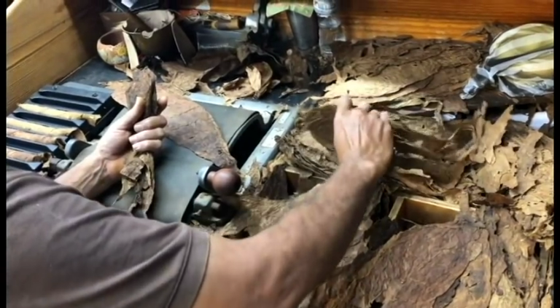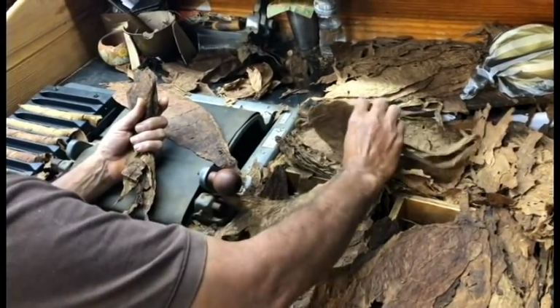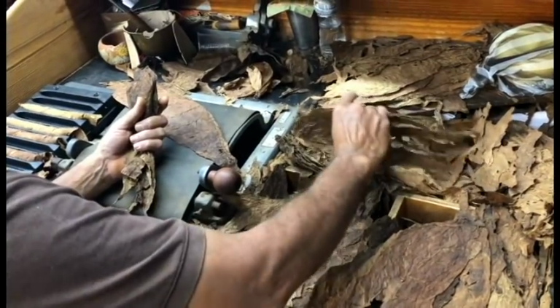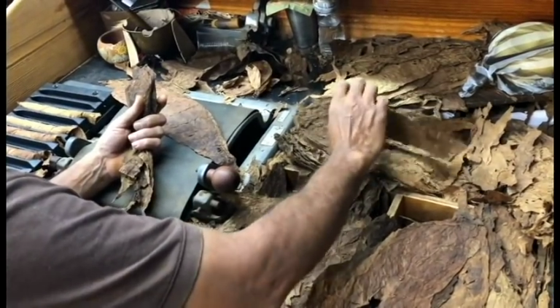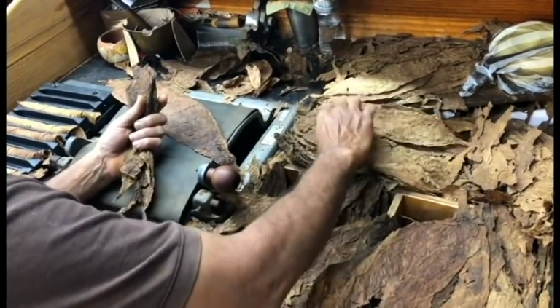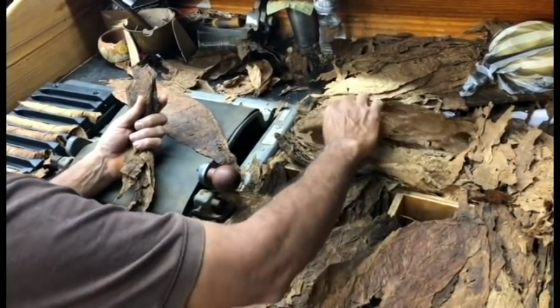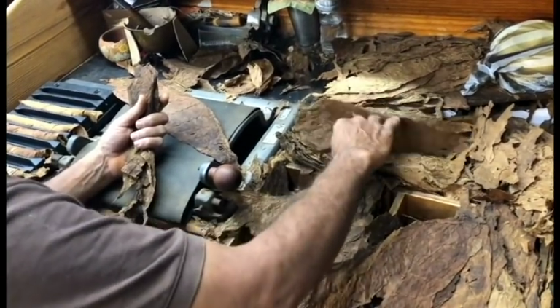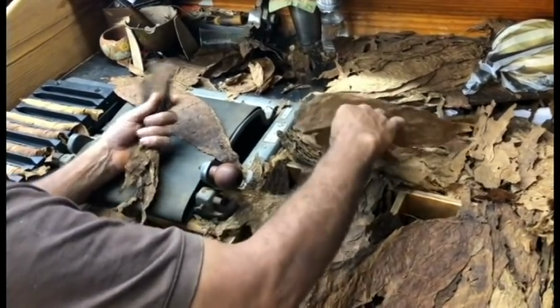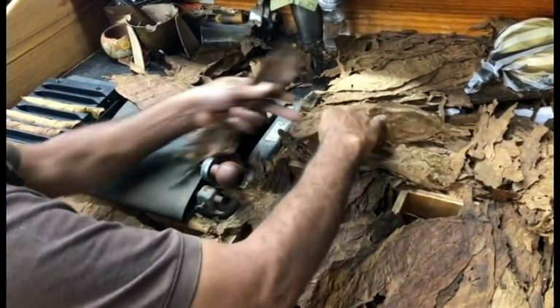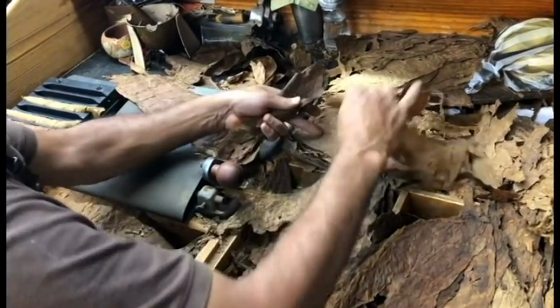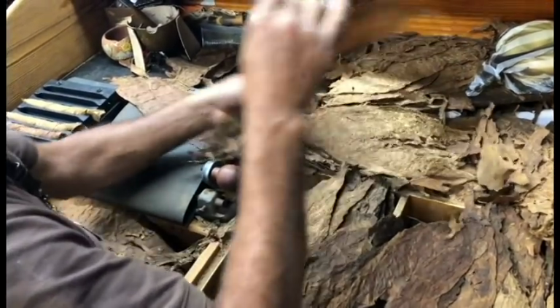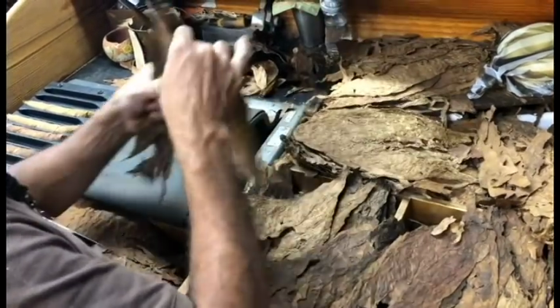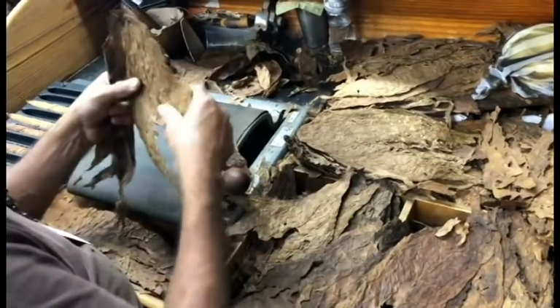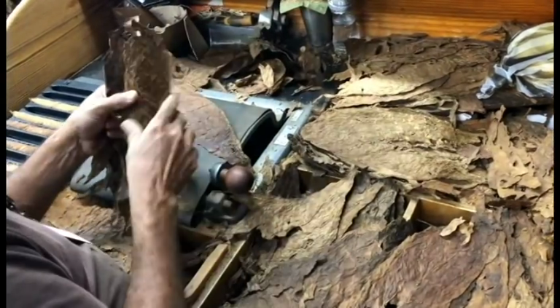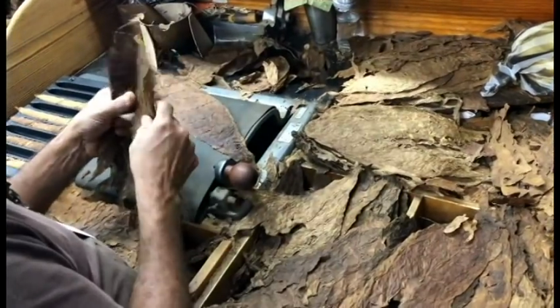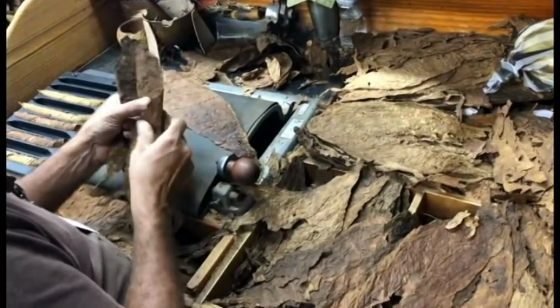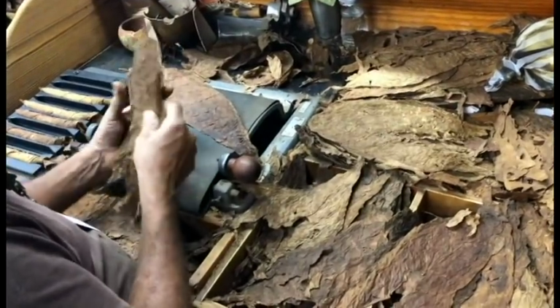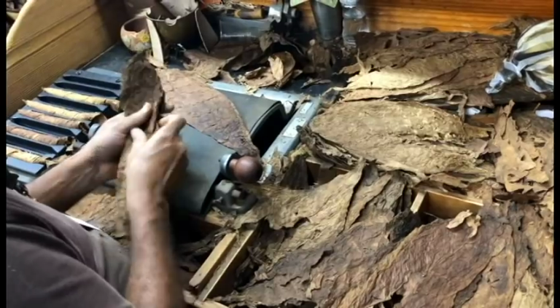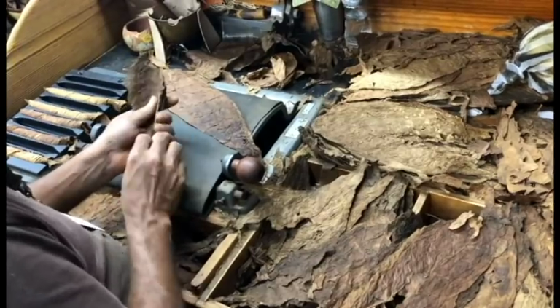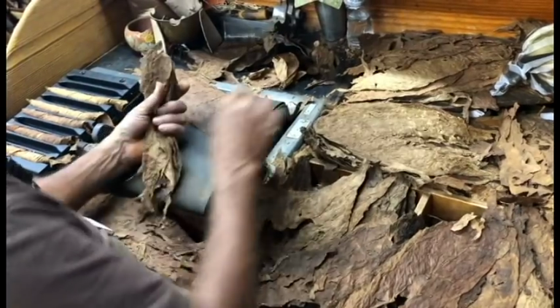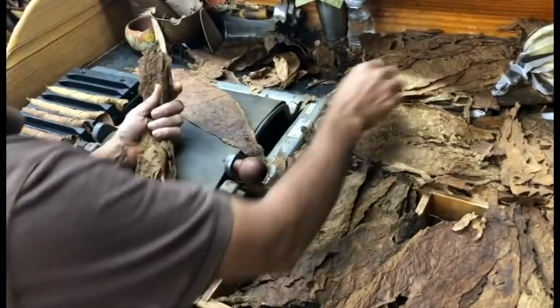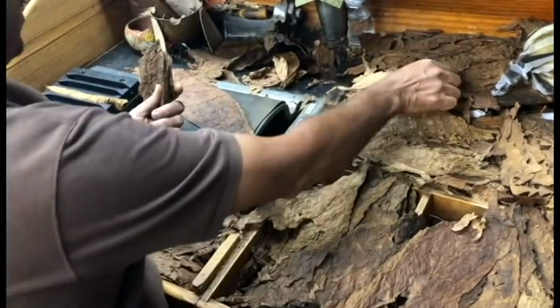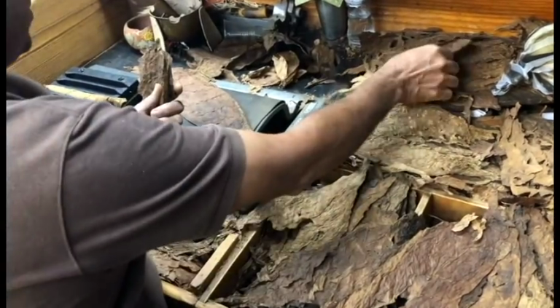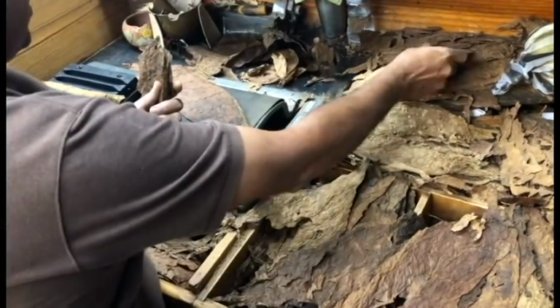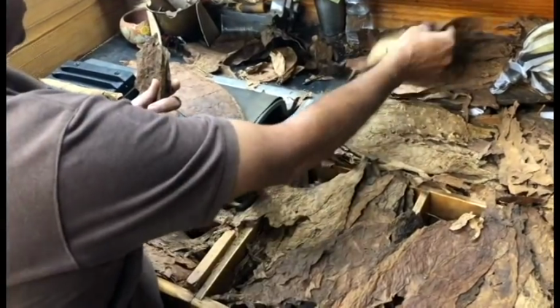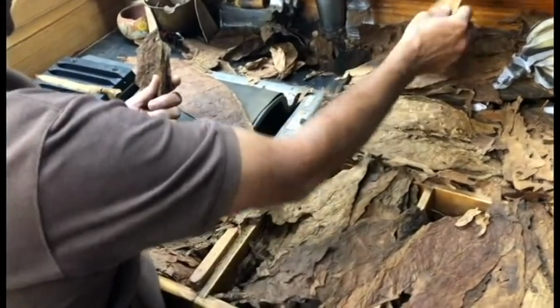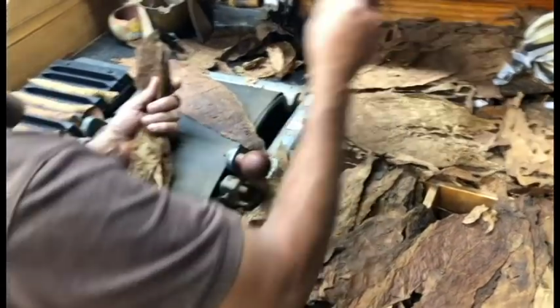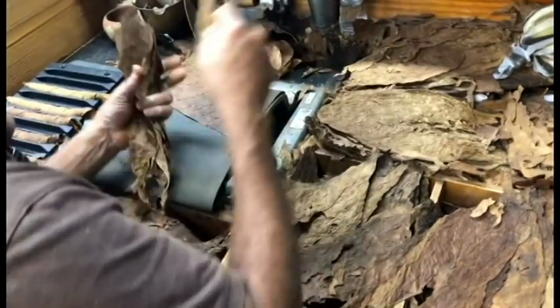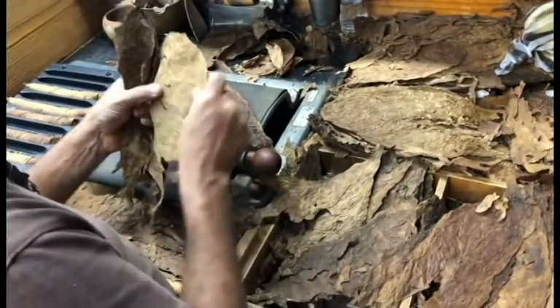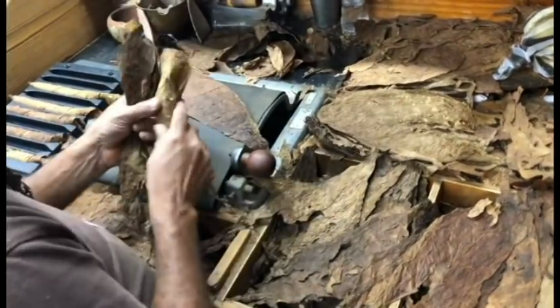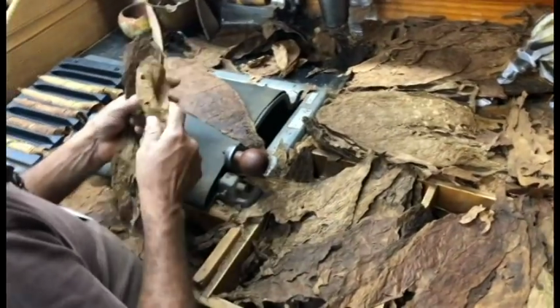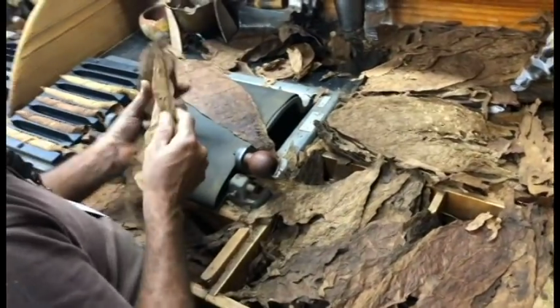So how many rollers are you having that are actually doing the Figurato? This is a more difficult one.